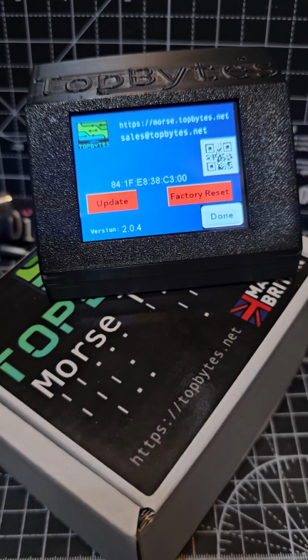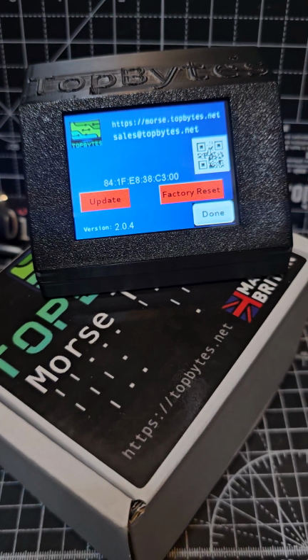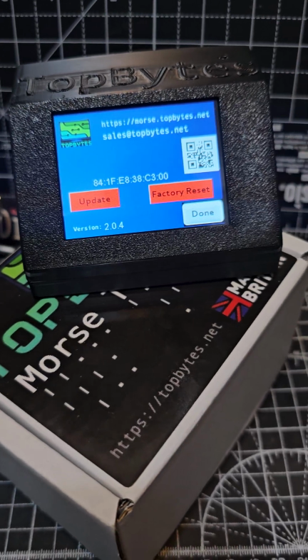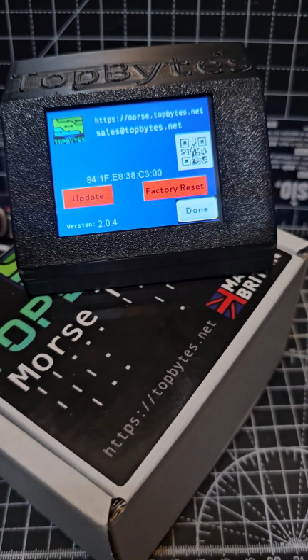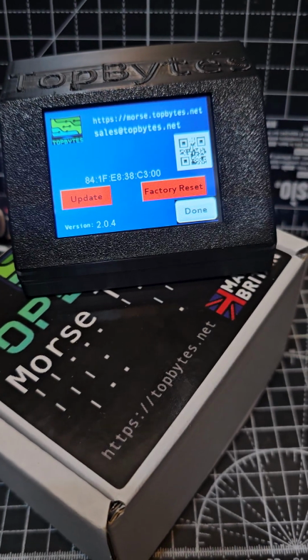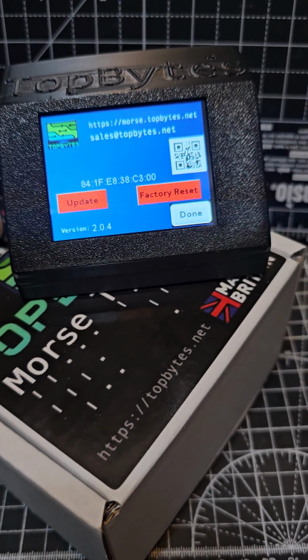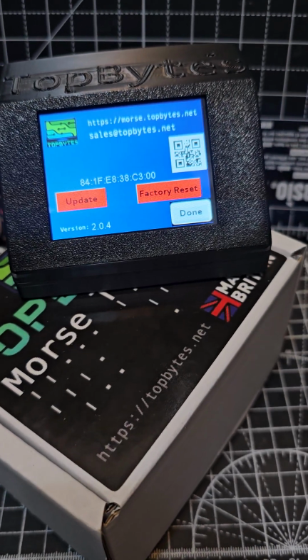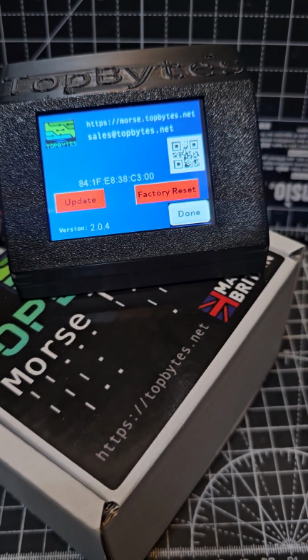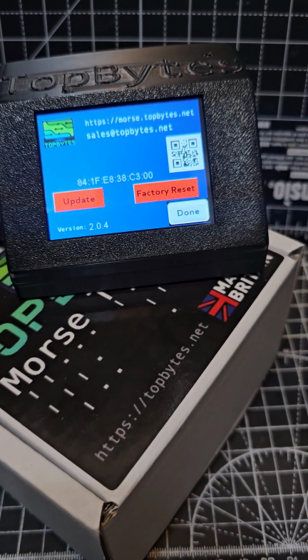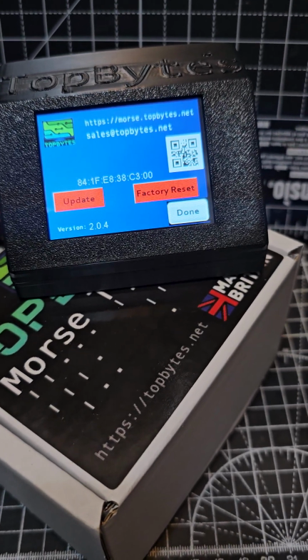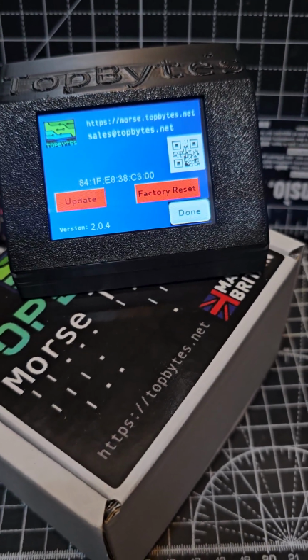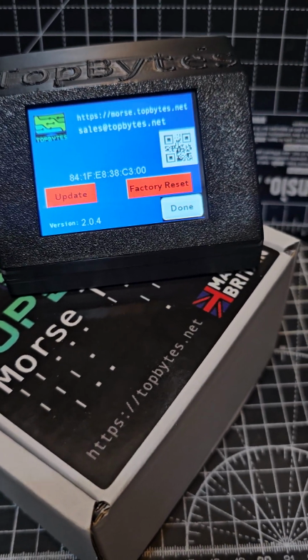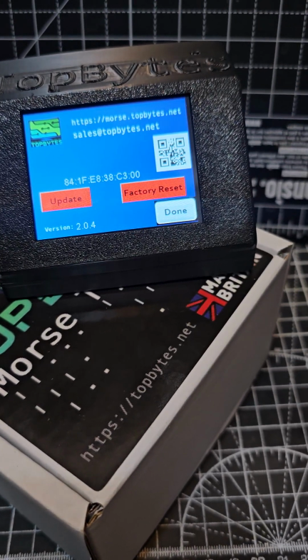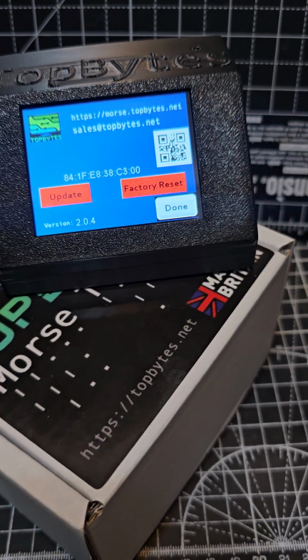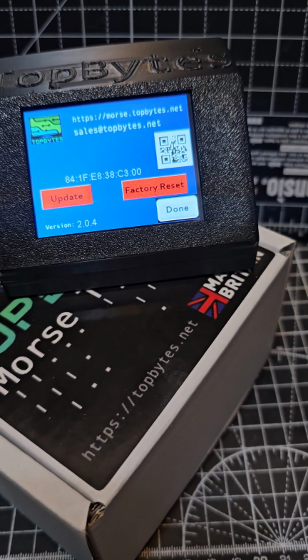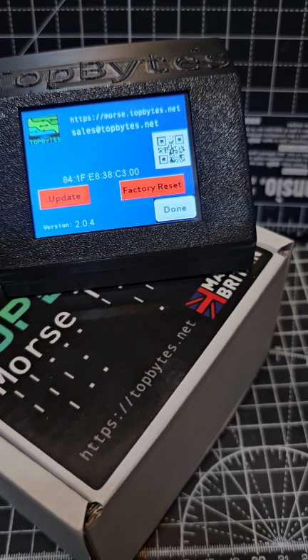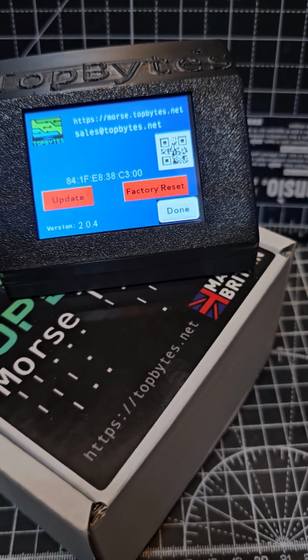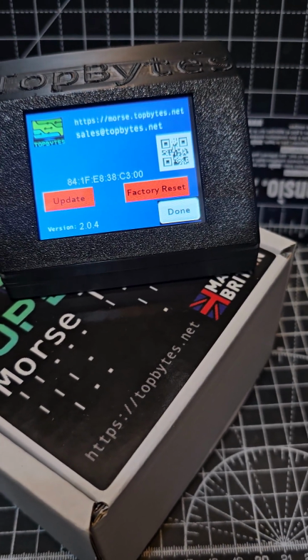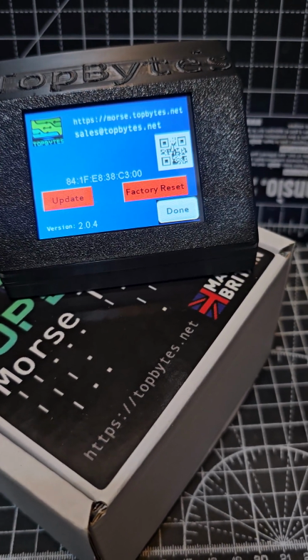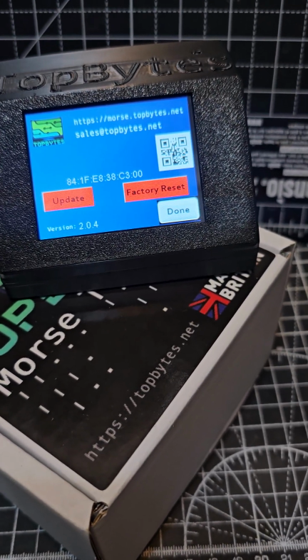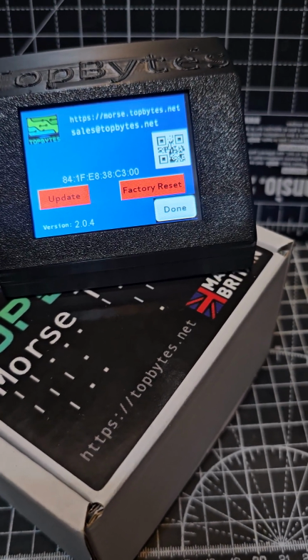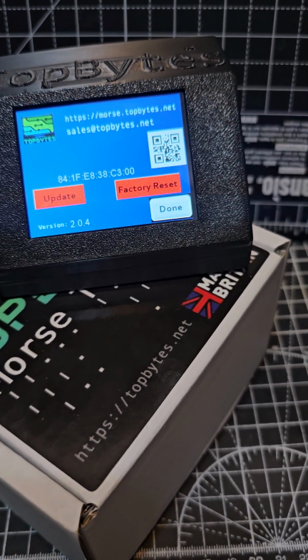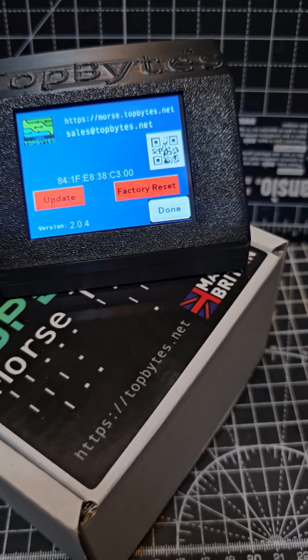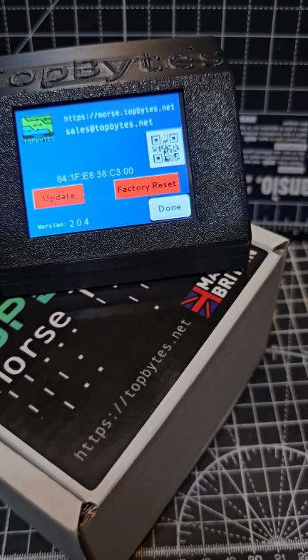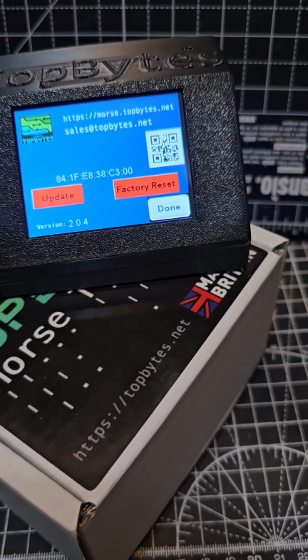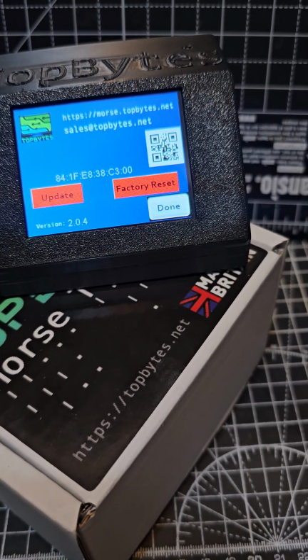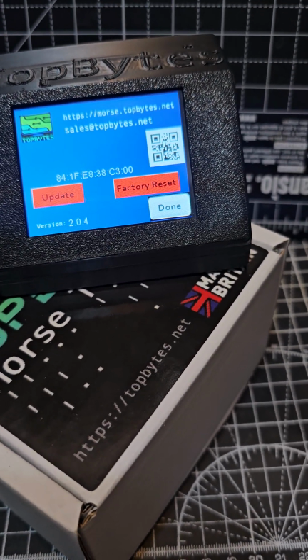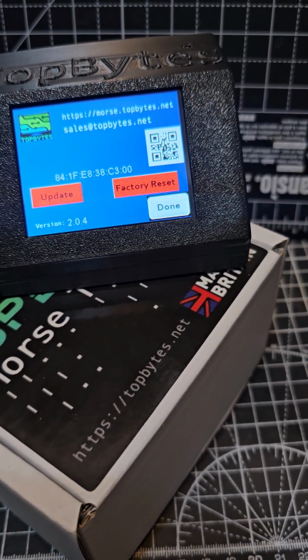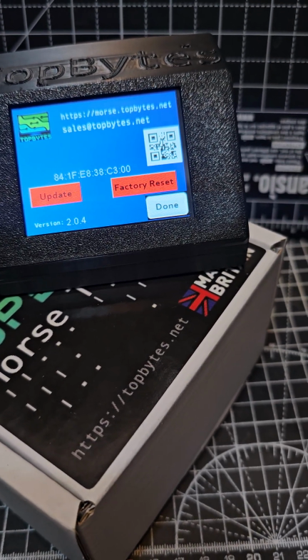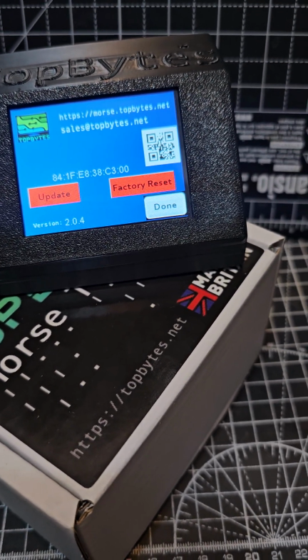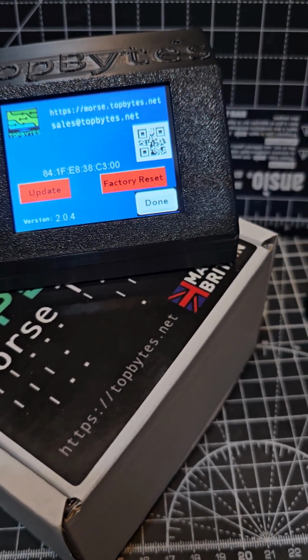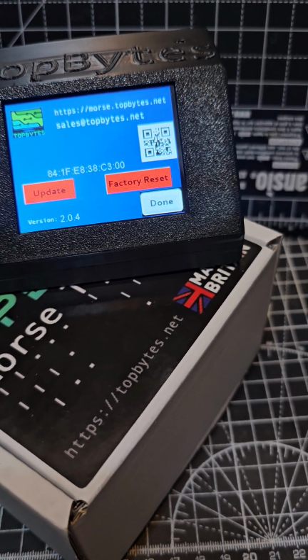Zero FXB, just a quick one updating the firmware on the Morse Trainer here by Top Bytes.